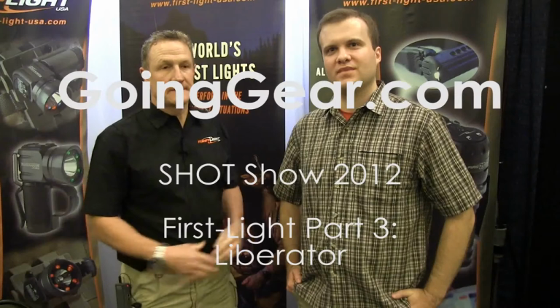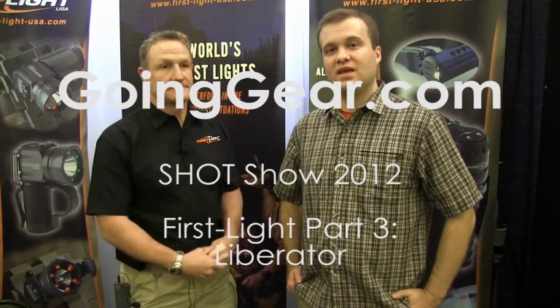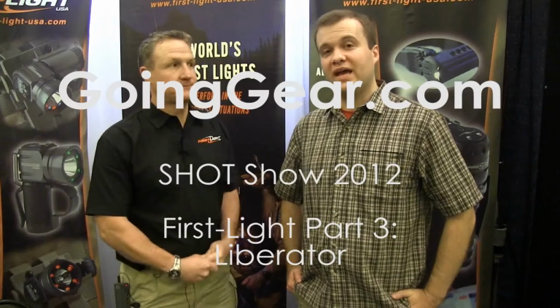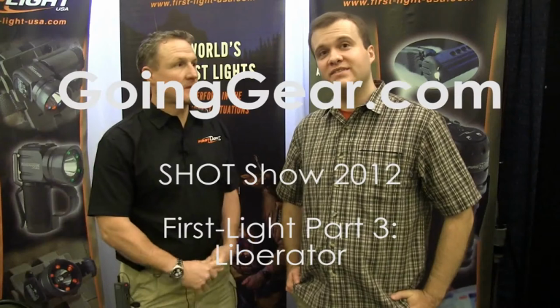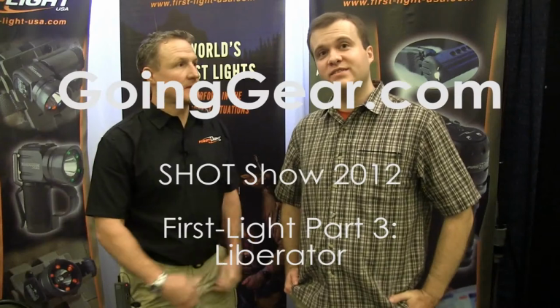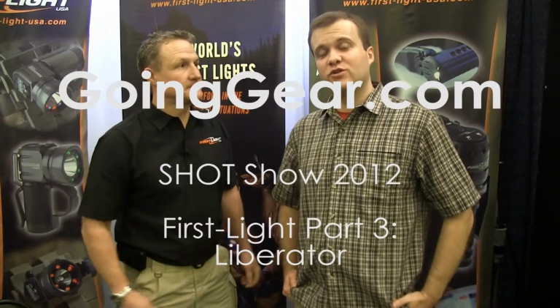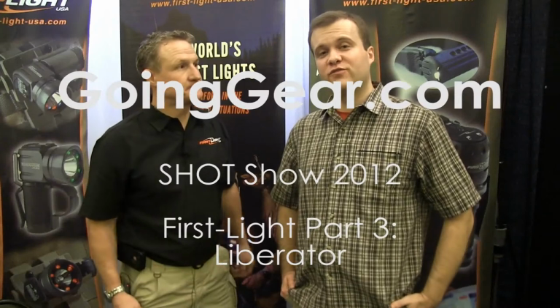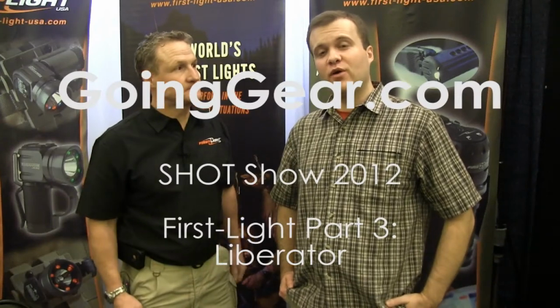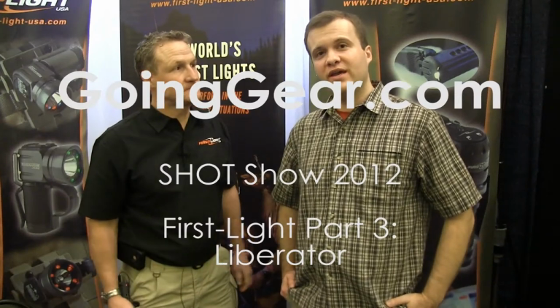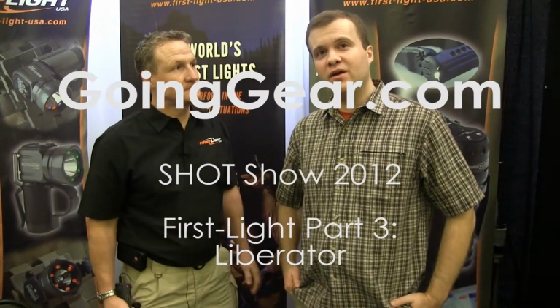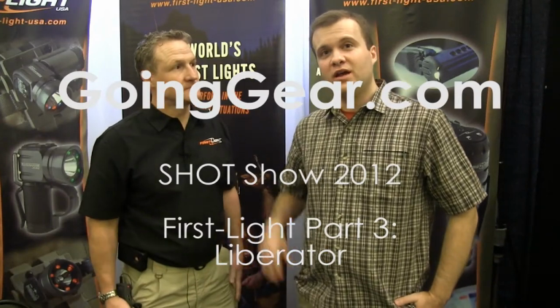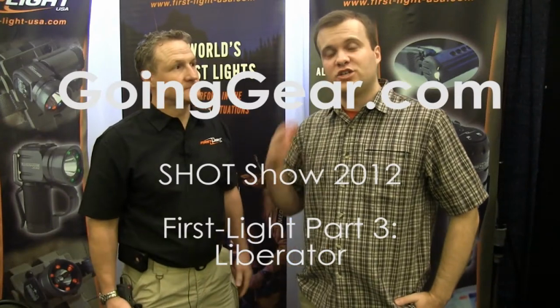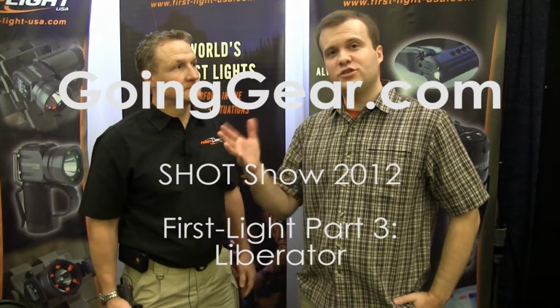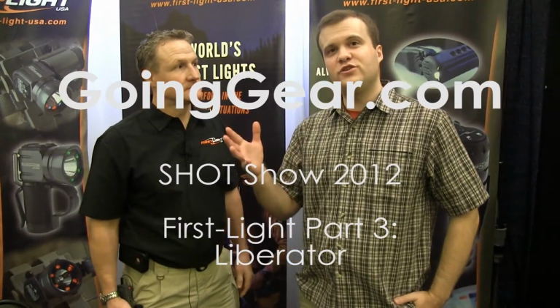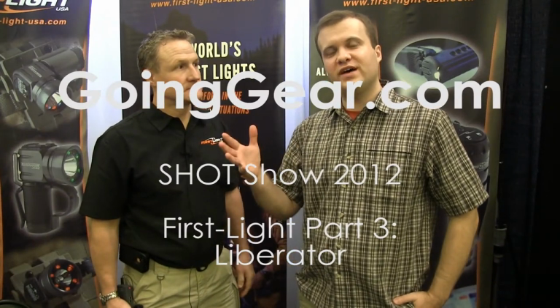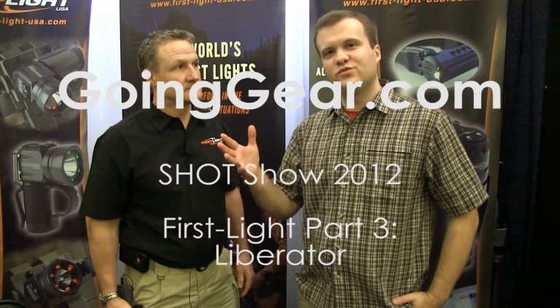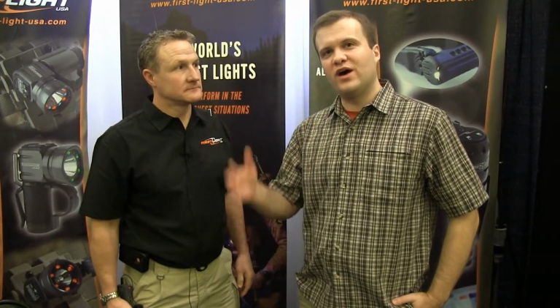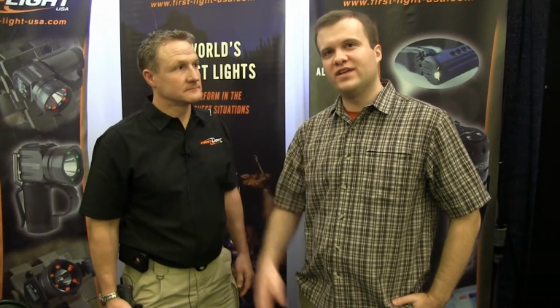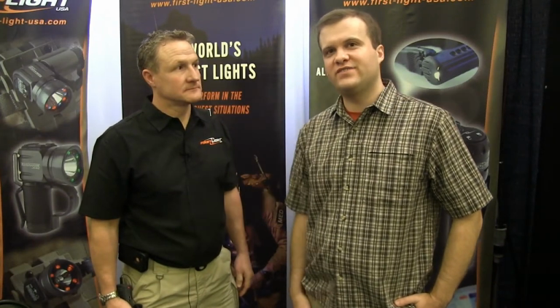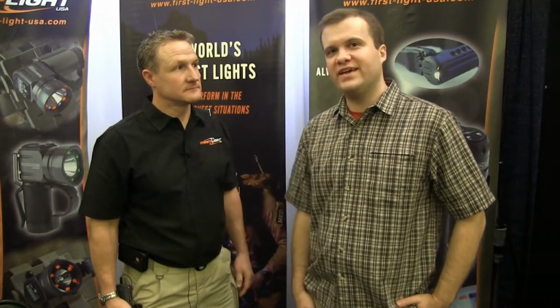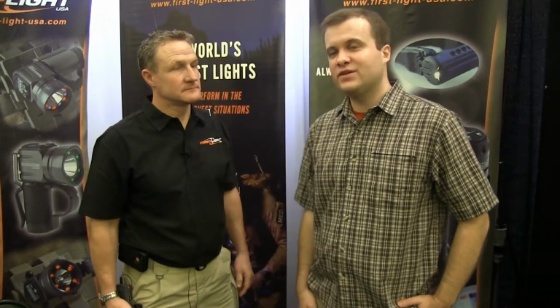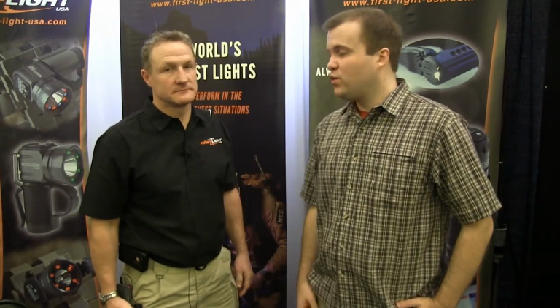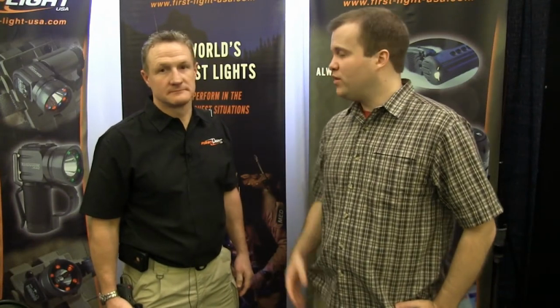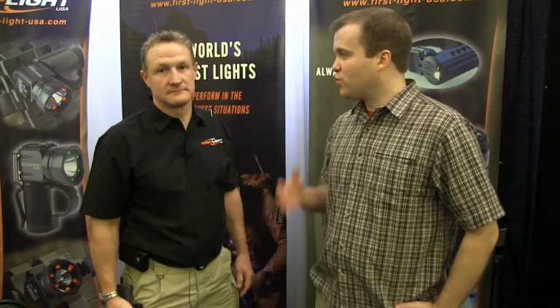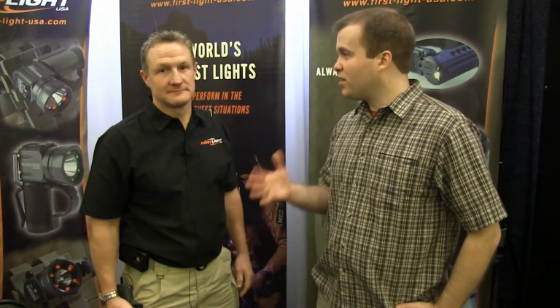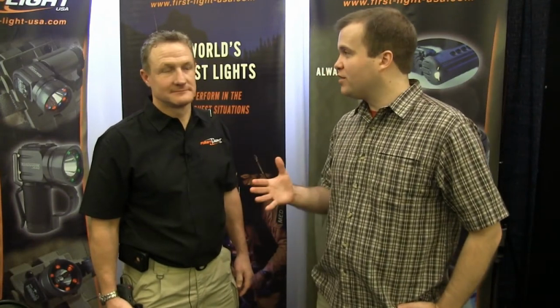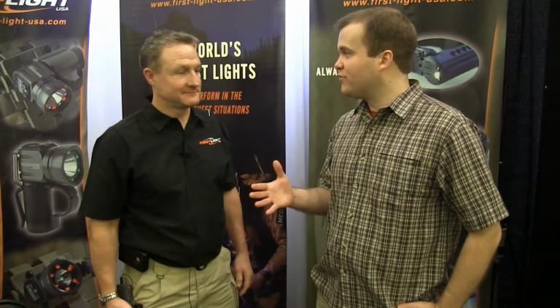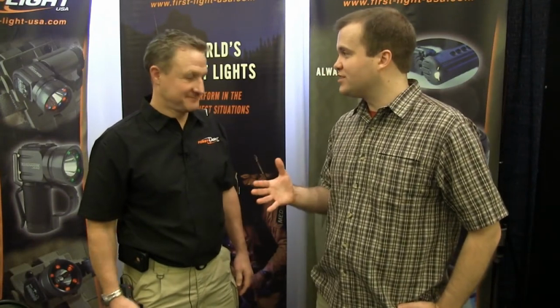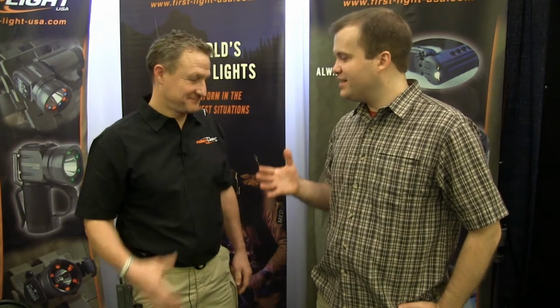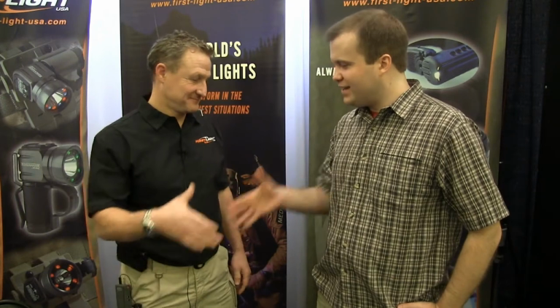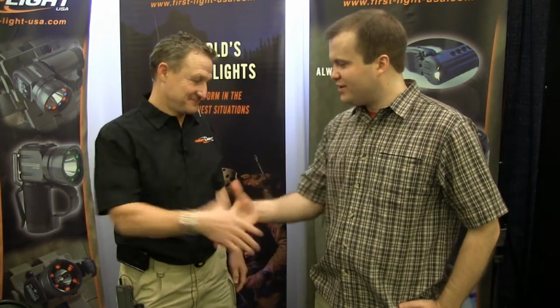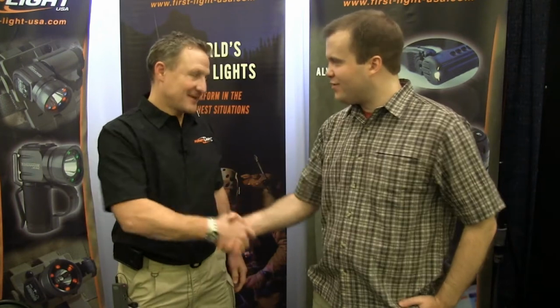Hey guys, it's Marshall from Going Gear, SHOT Show 2012 in Las Vegas. We're here with Rick Gardner from First Light. How are you doing today, Rick?